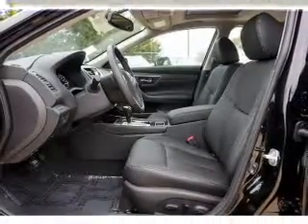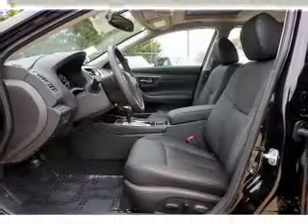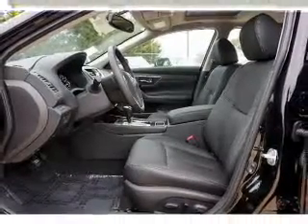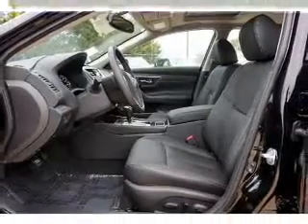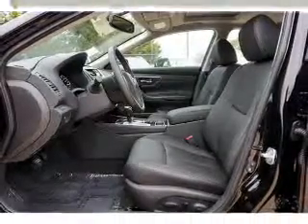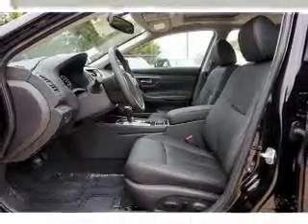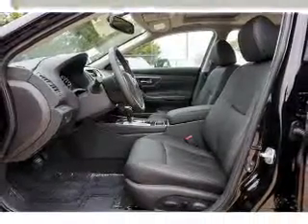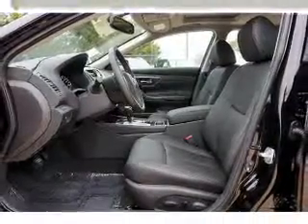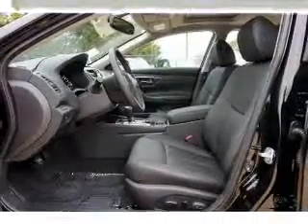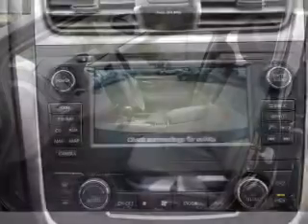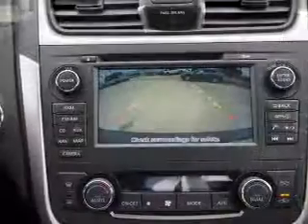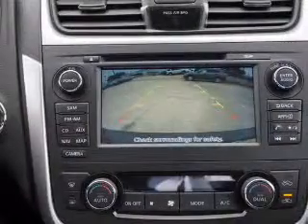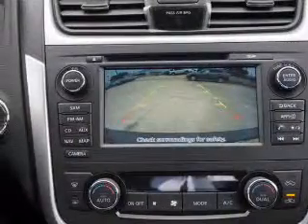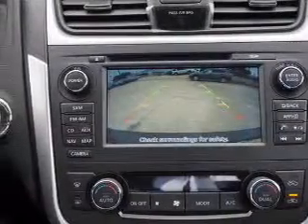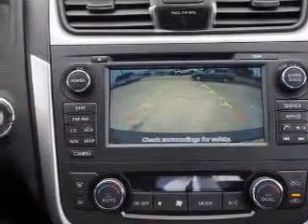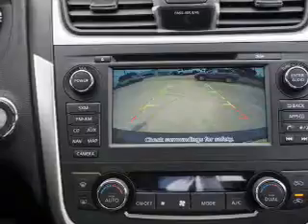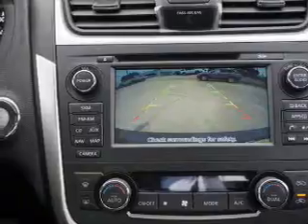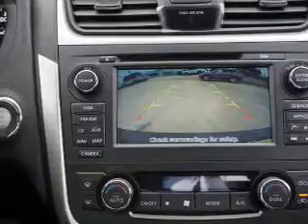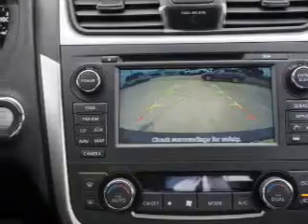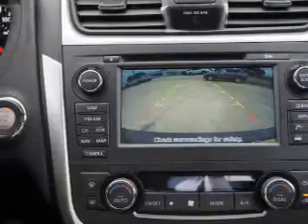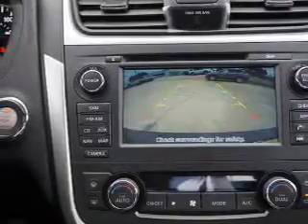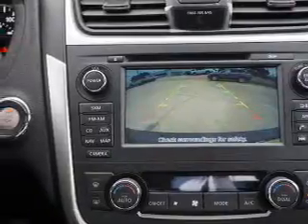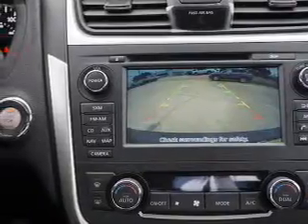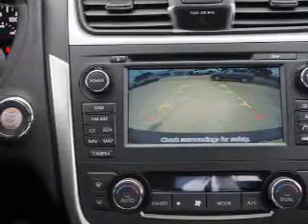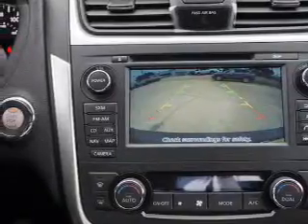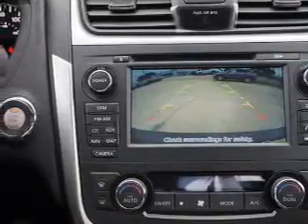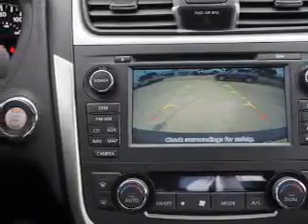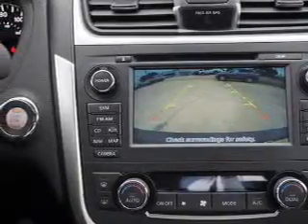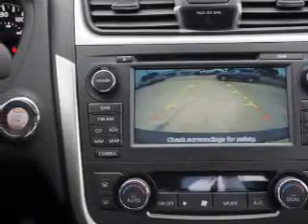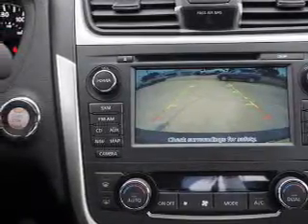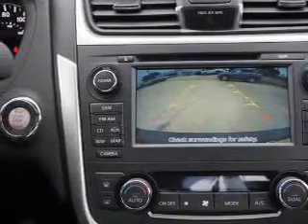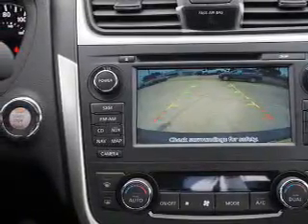Additional features include independent suspension, brake assist, traction control, stability control, and front ventilated disc brakes.